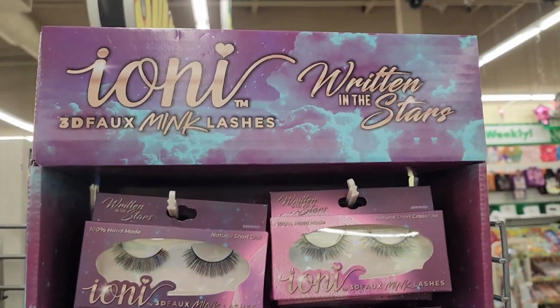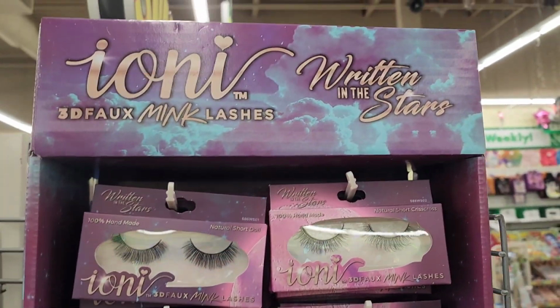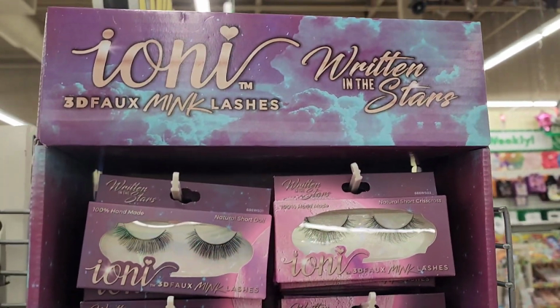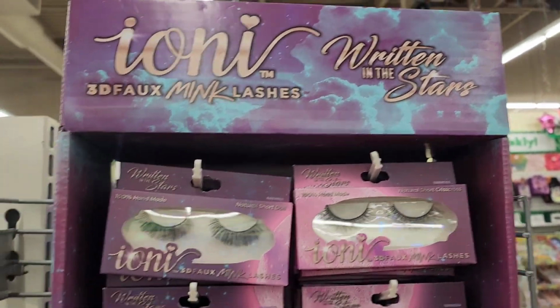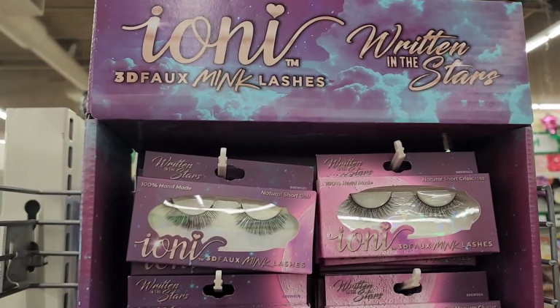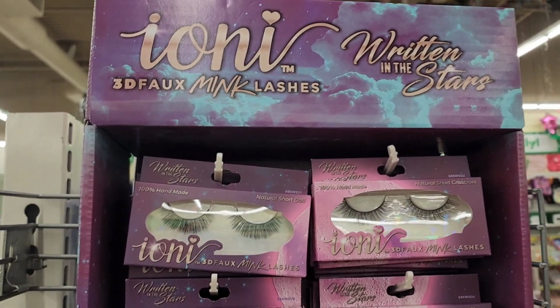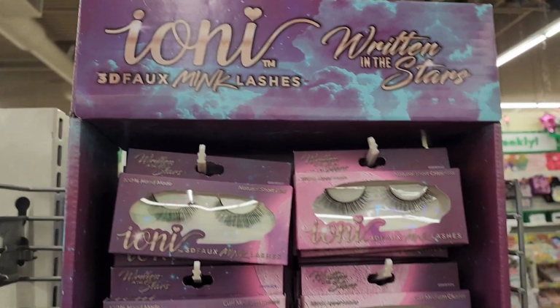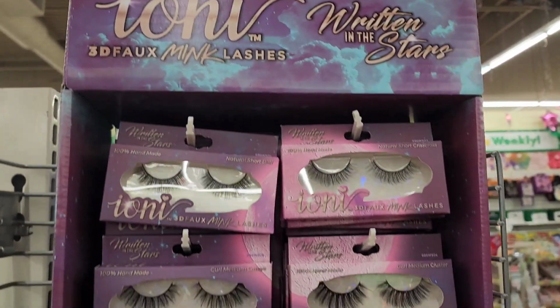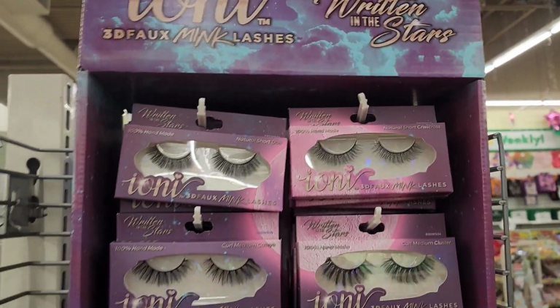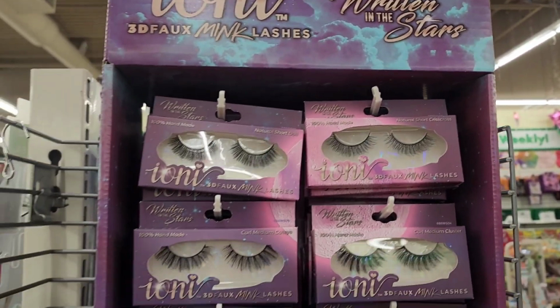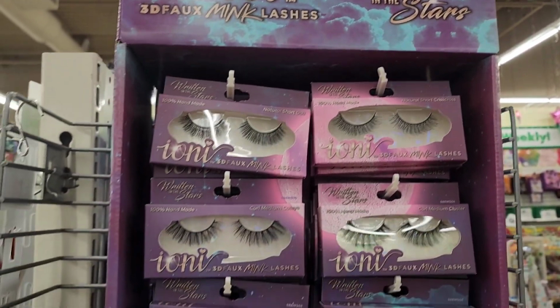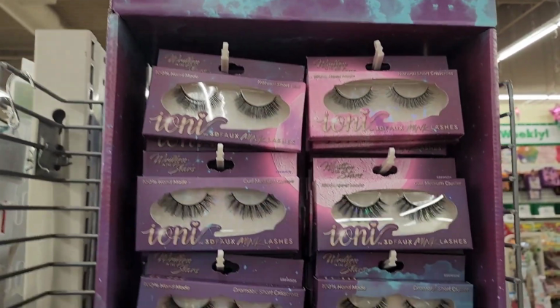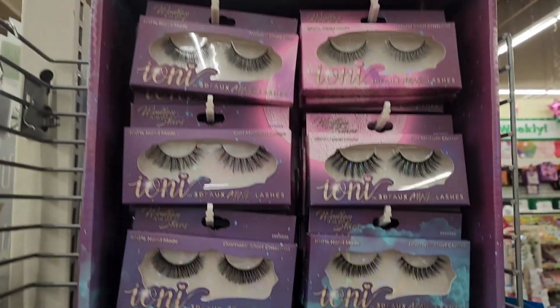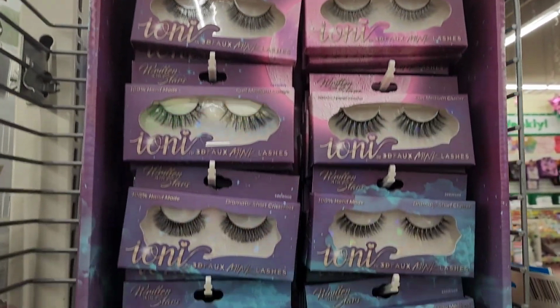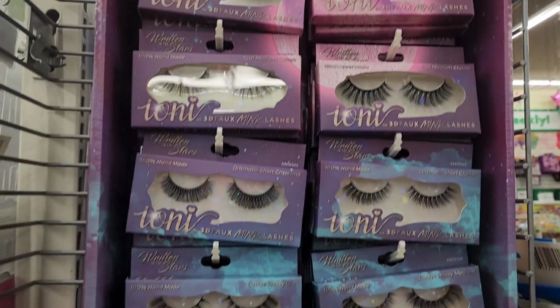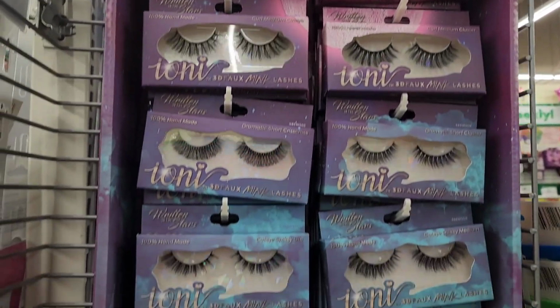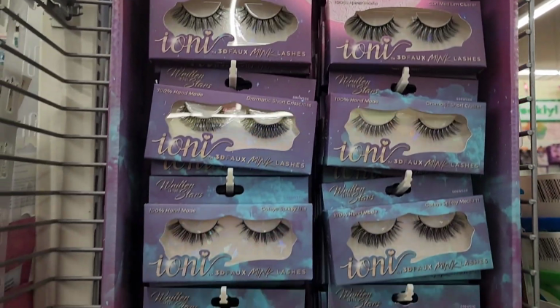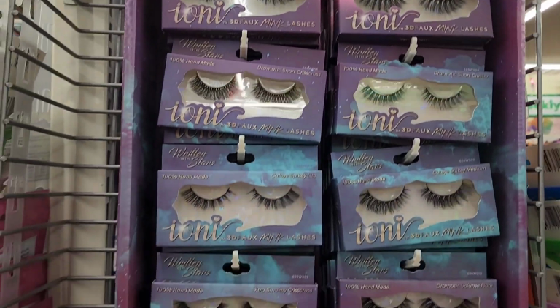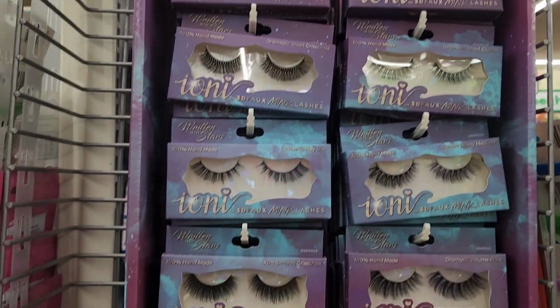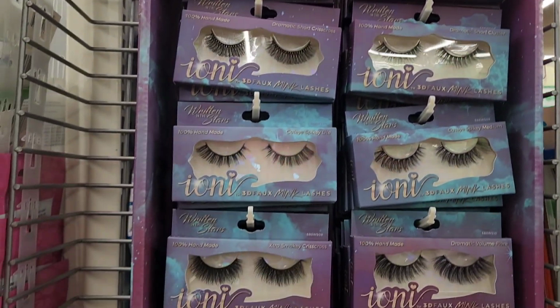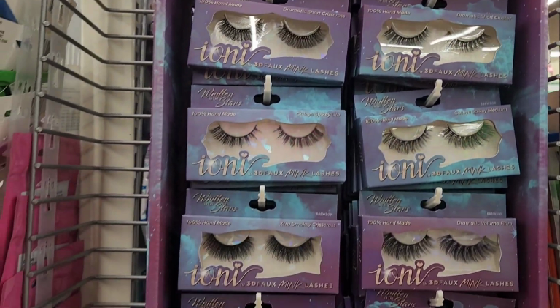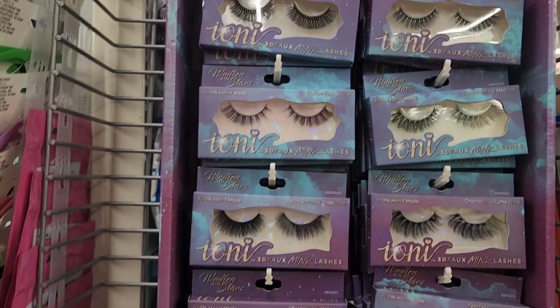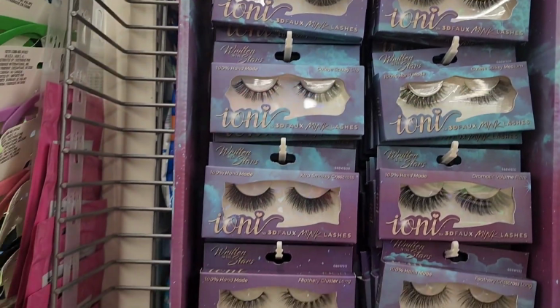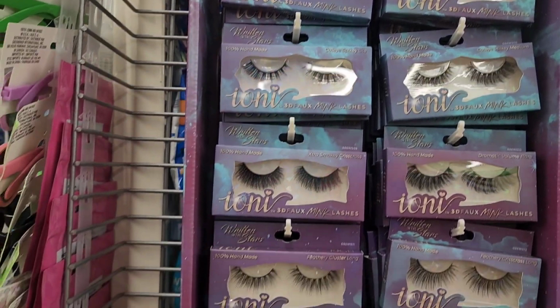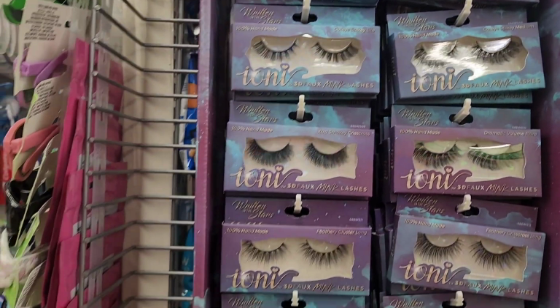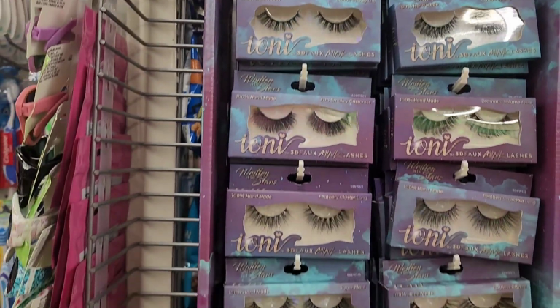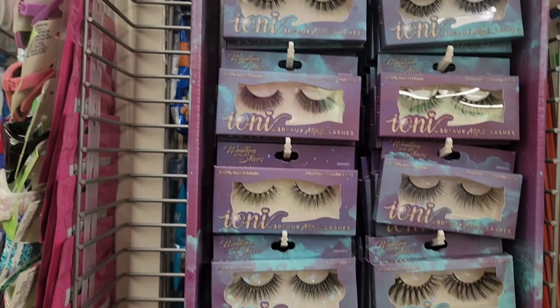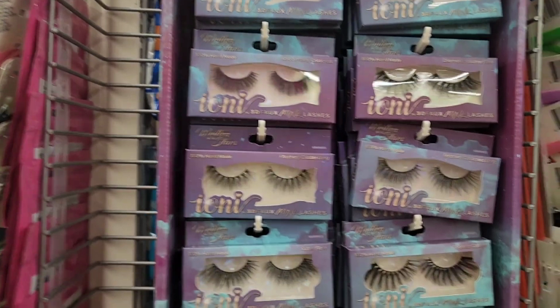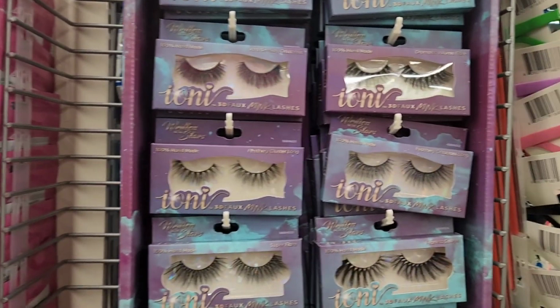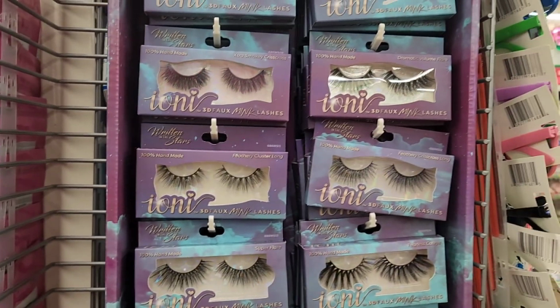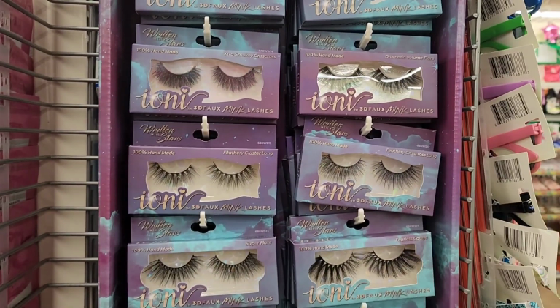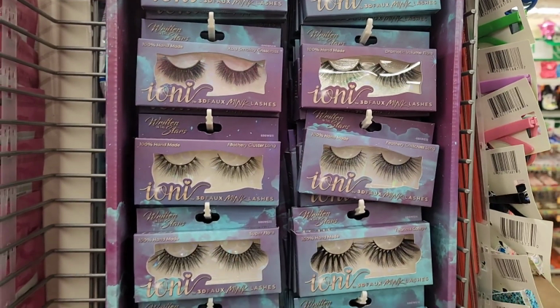Leave in the comments below which one you think I would pick as my favorite color.